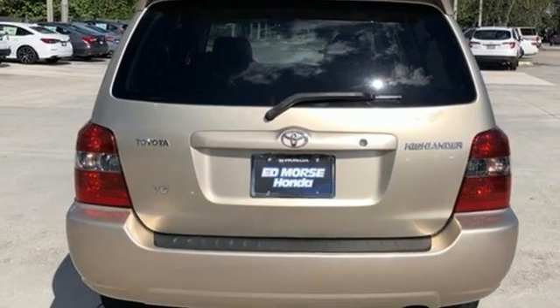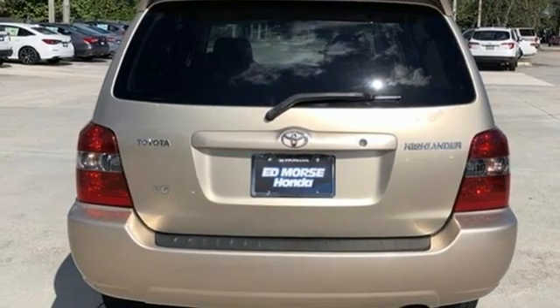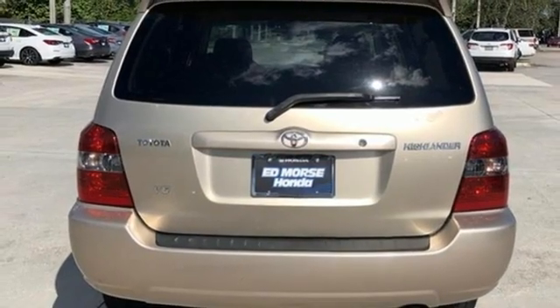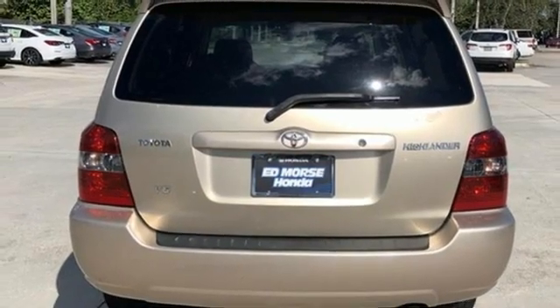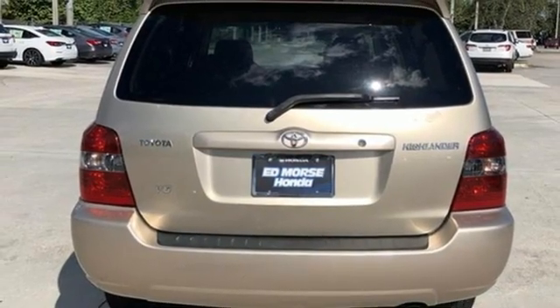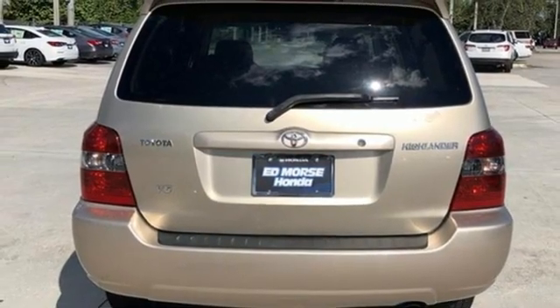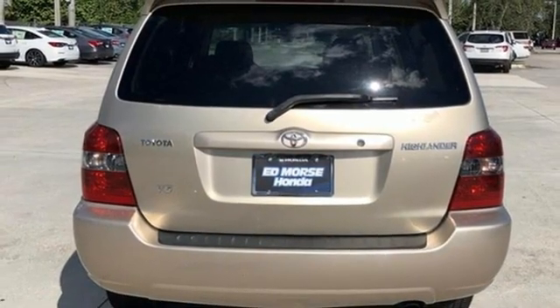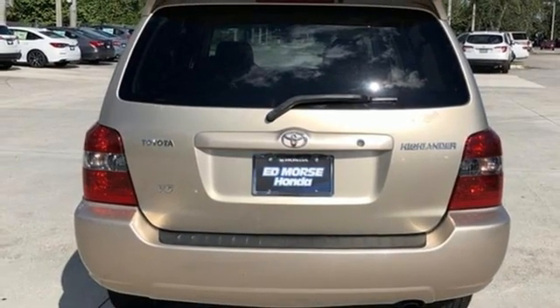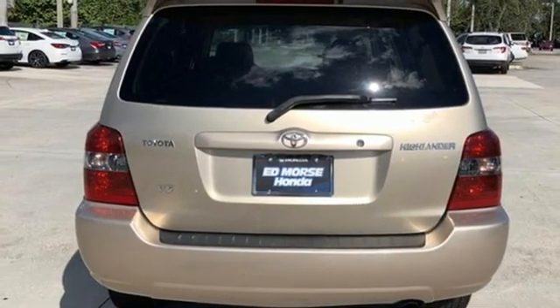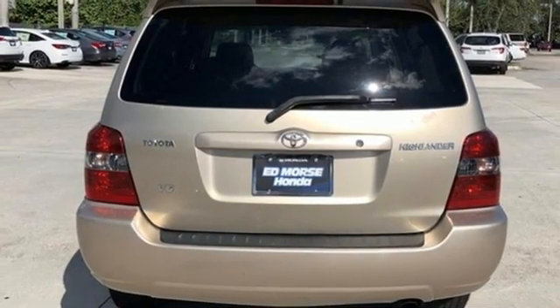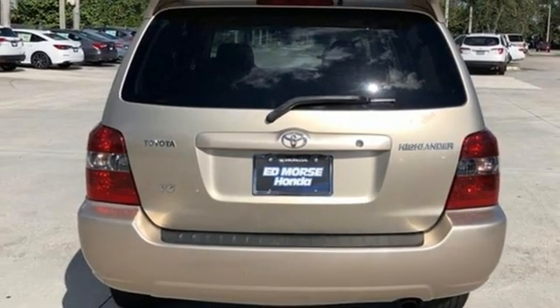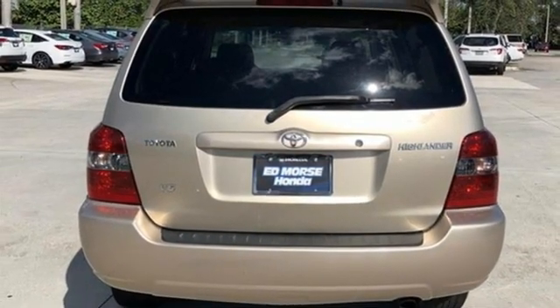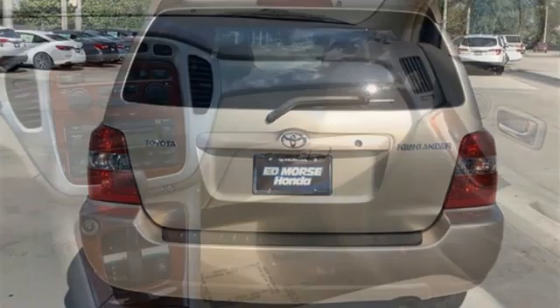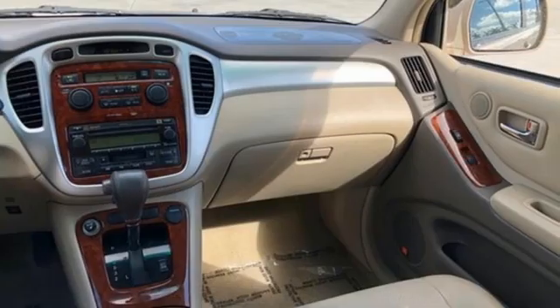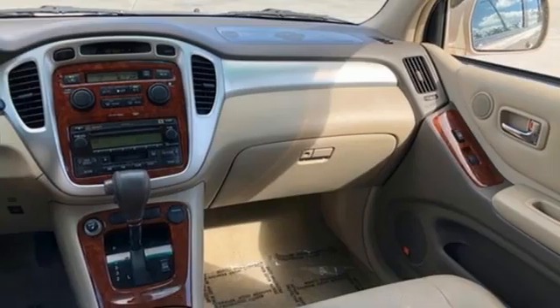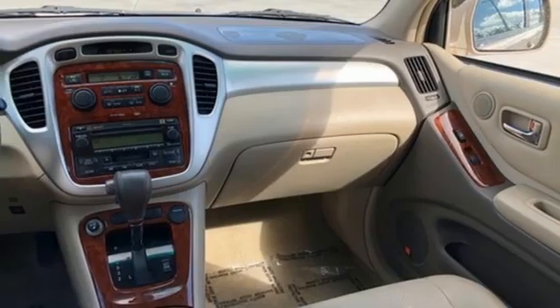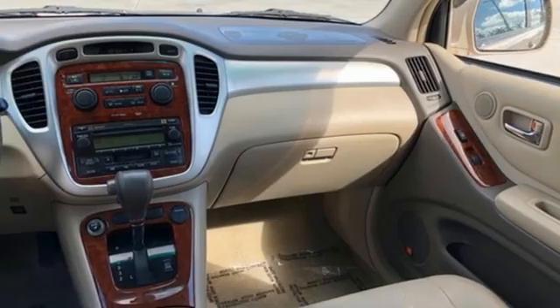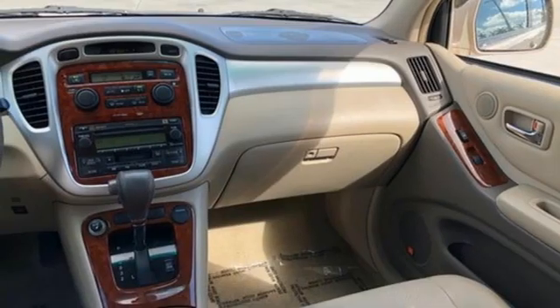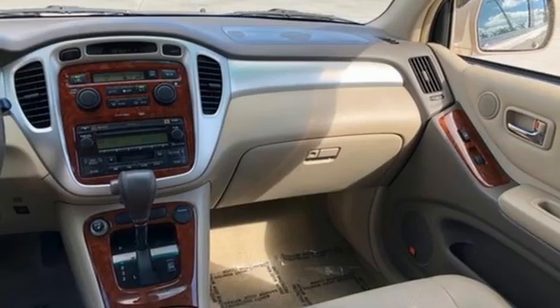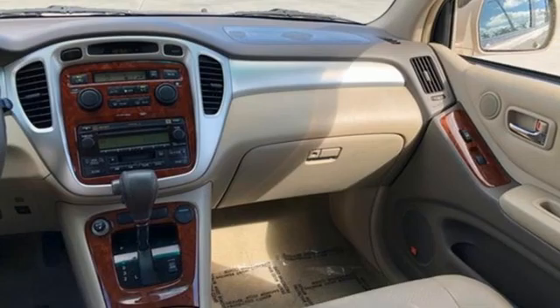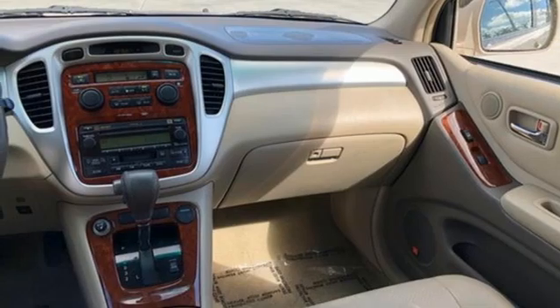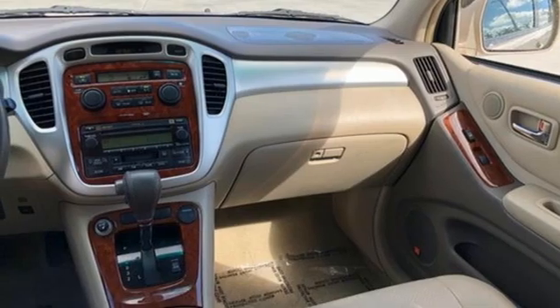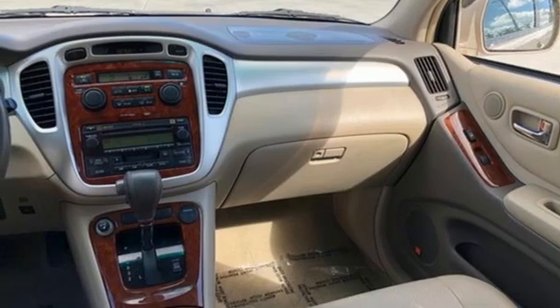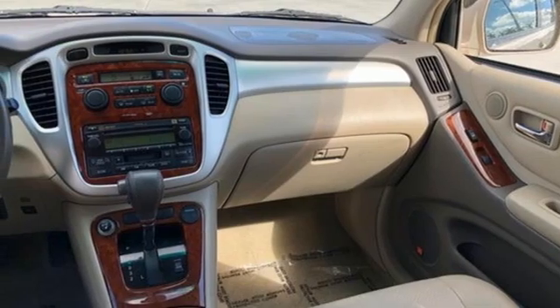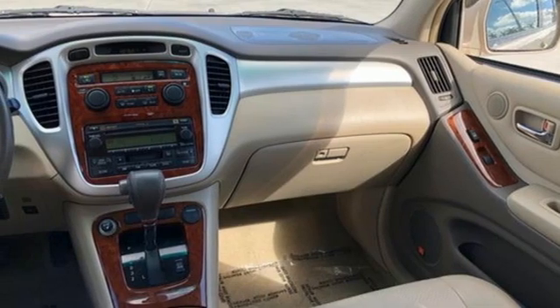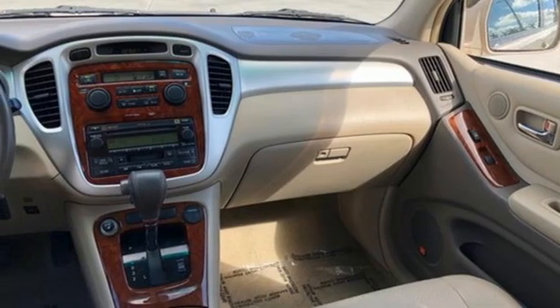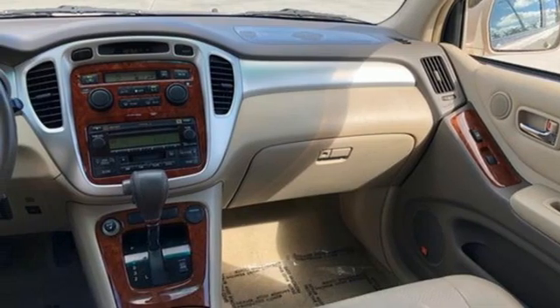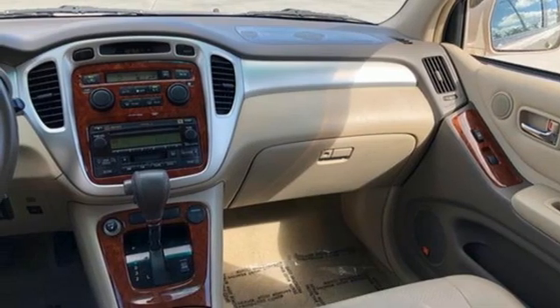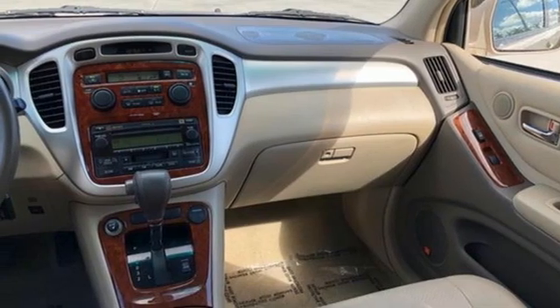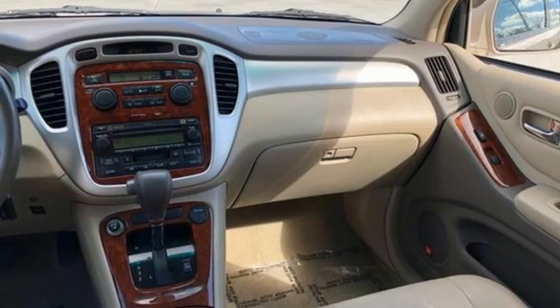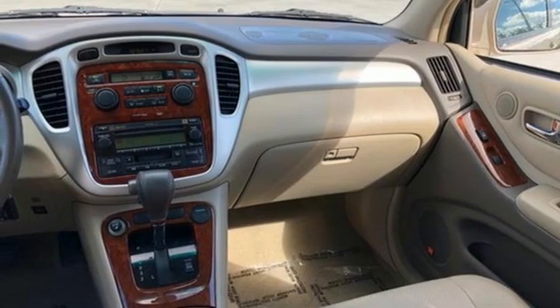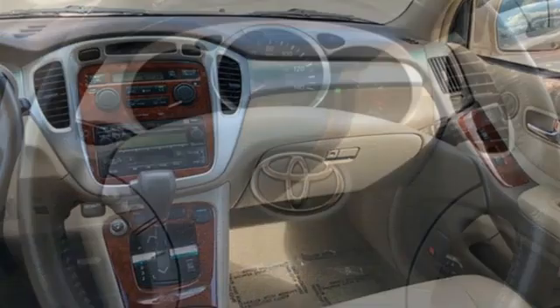JBL sound system, aluminum wheels, 8-way driver seat control, and Homelink garage door transmitter.